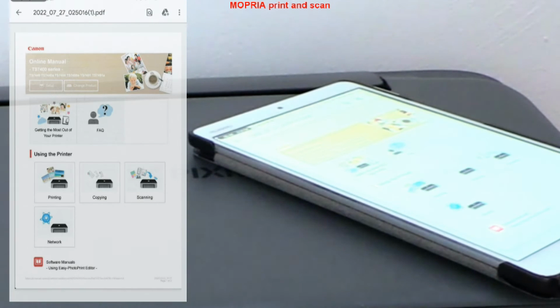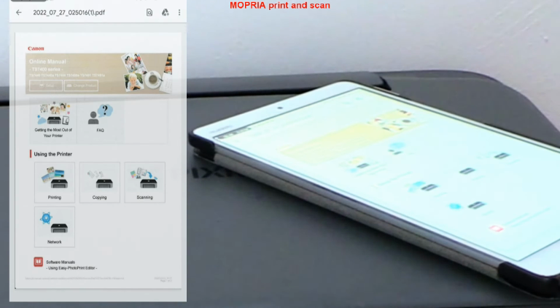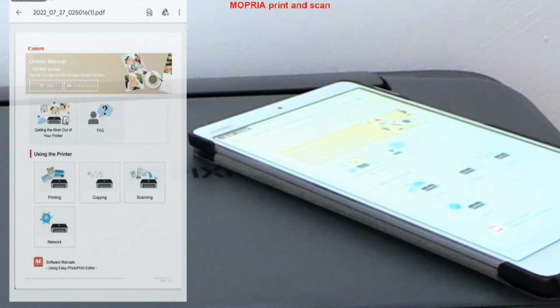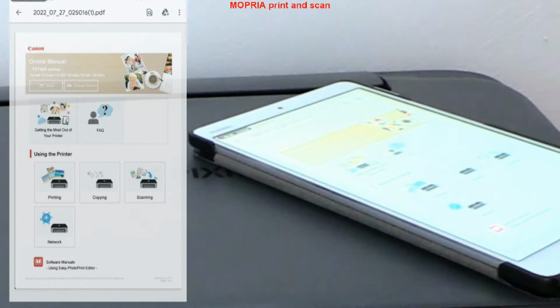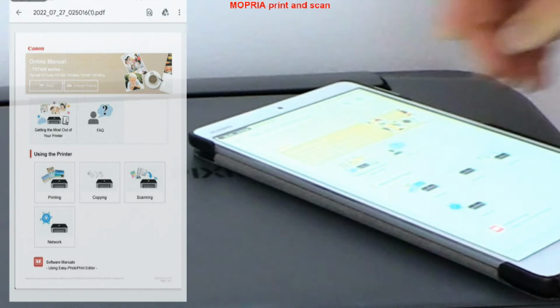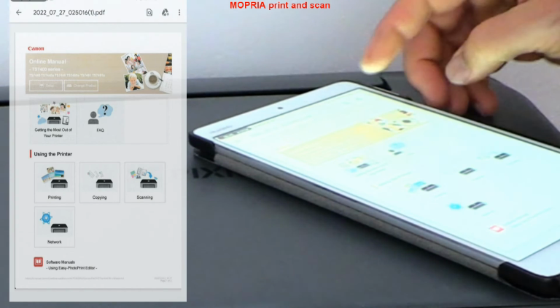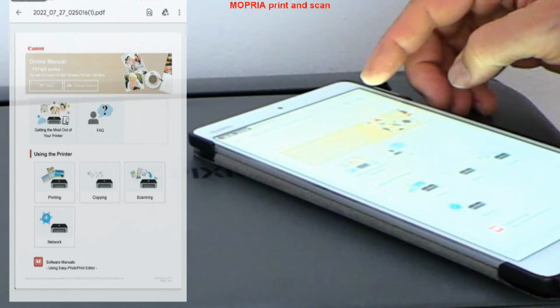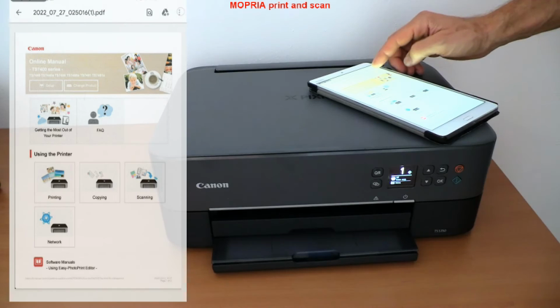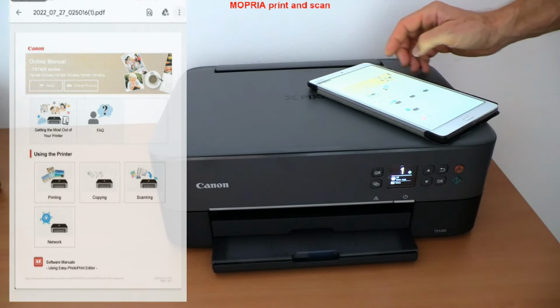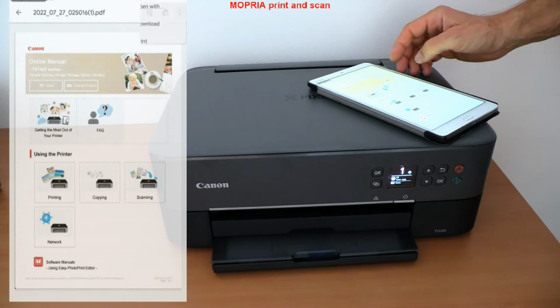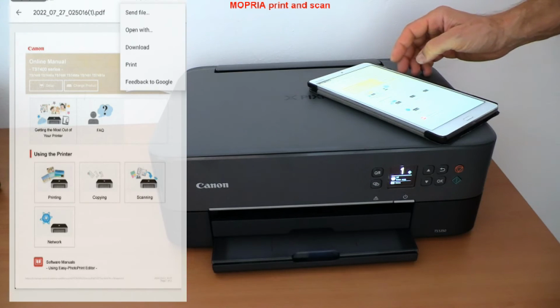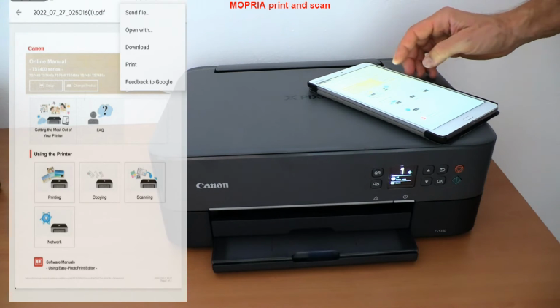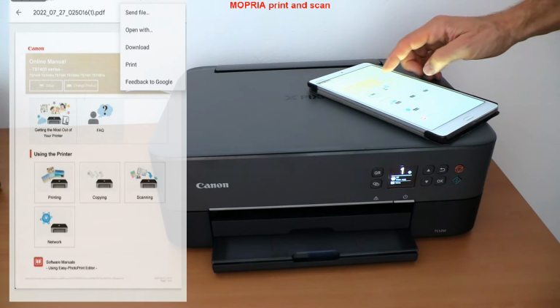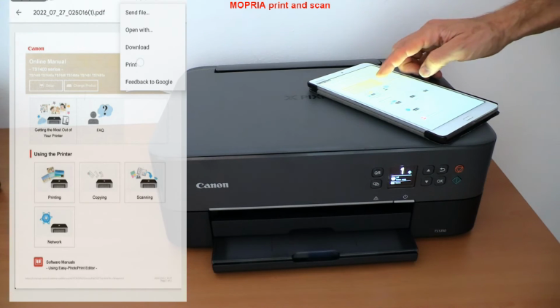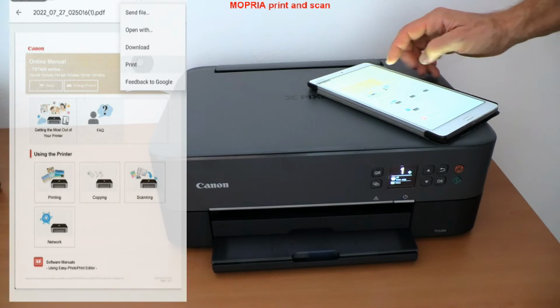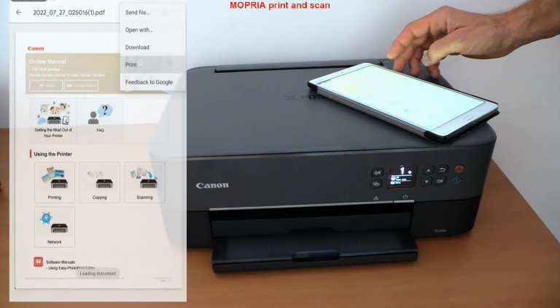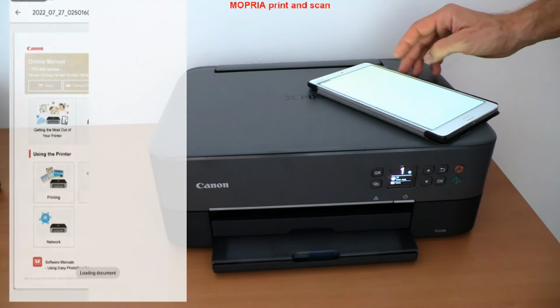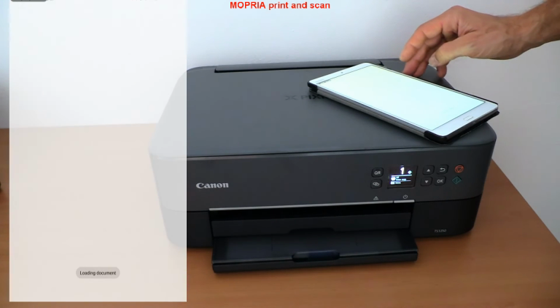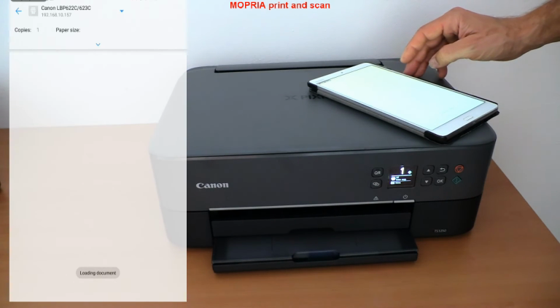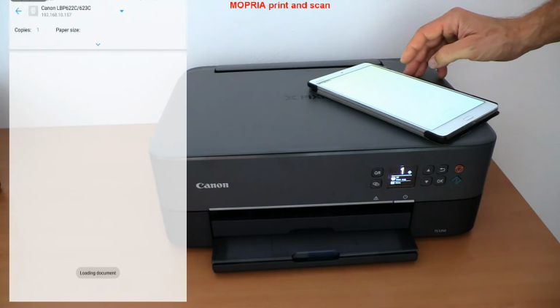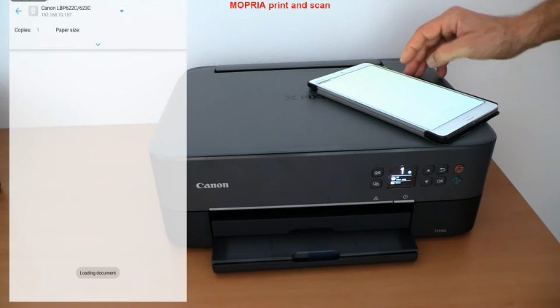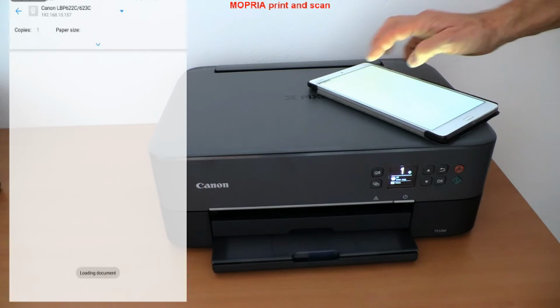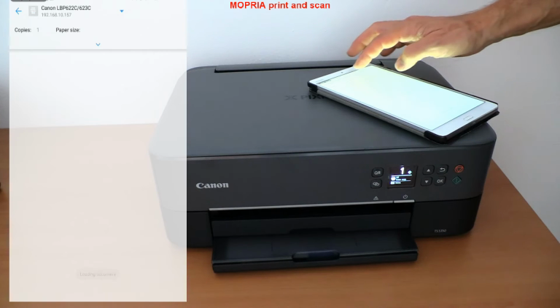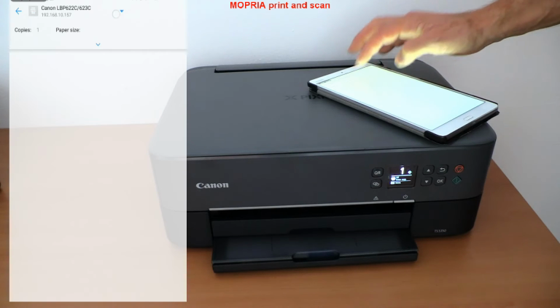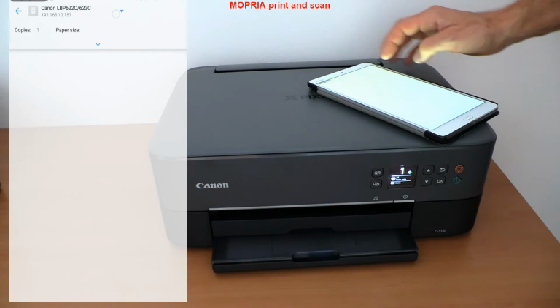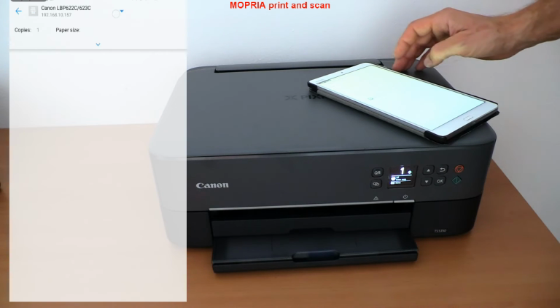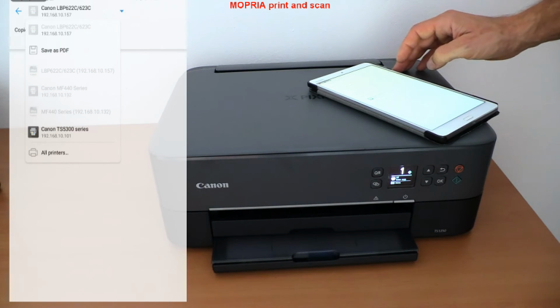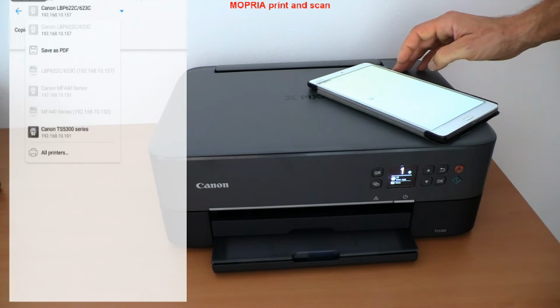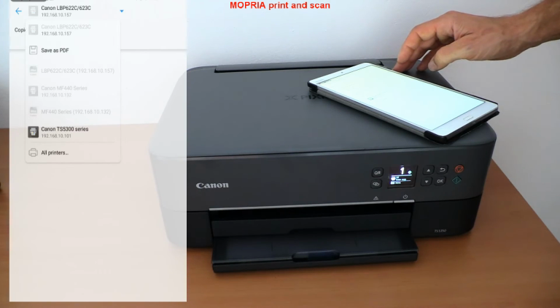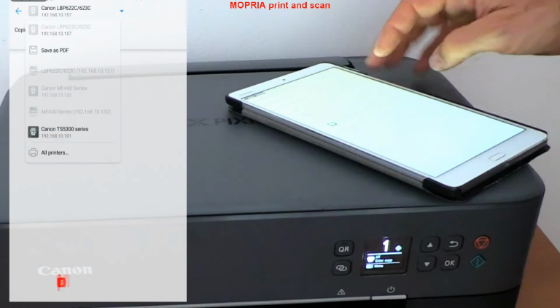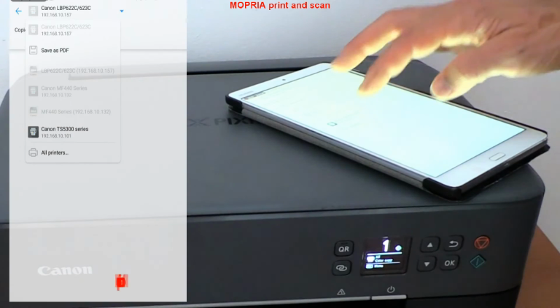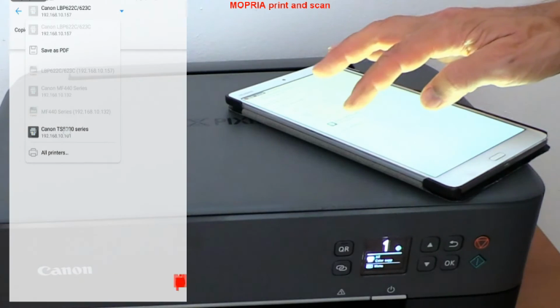For the final test, I print the scanned document — and that would be all in this video. There you go.